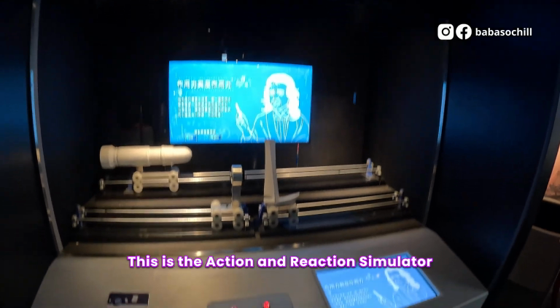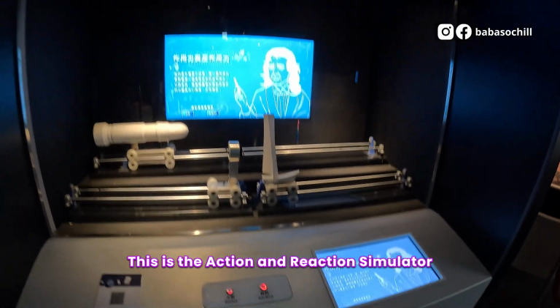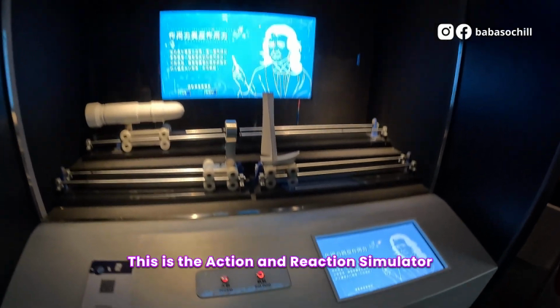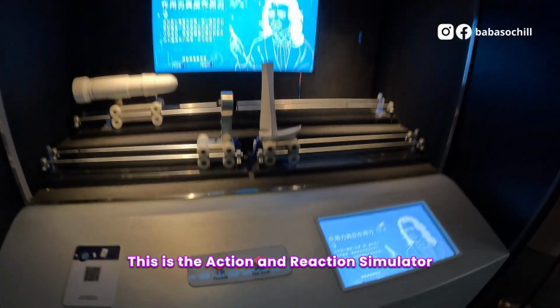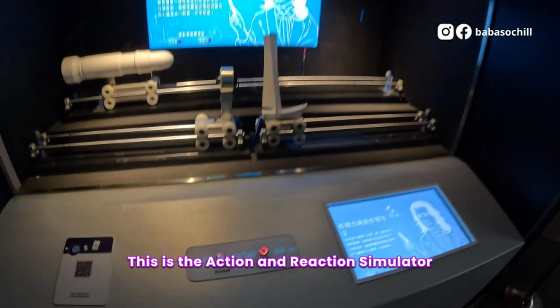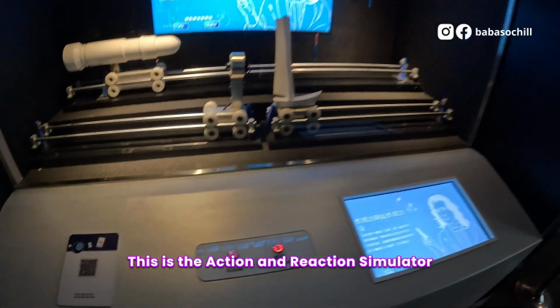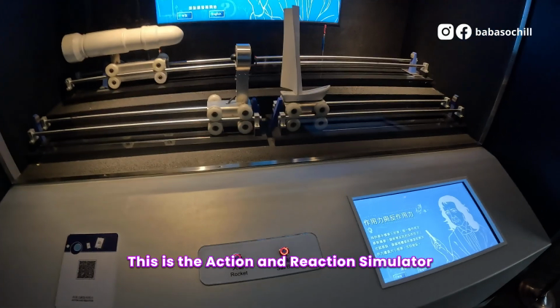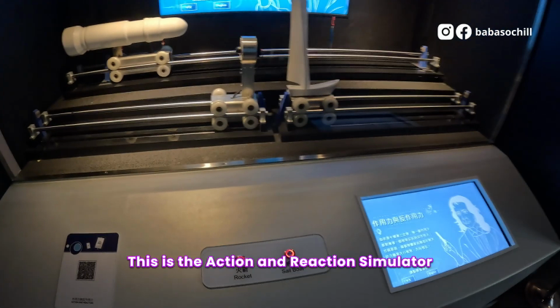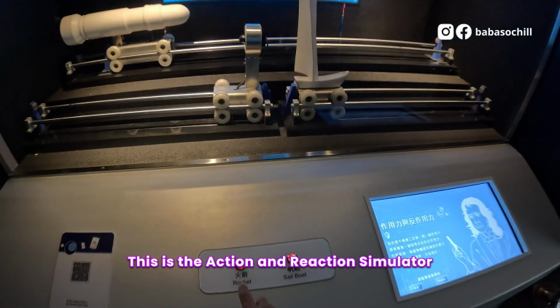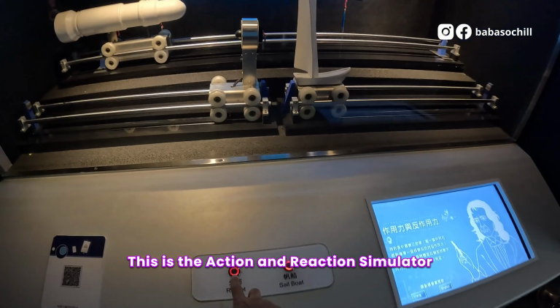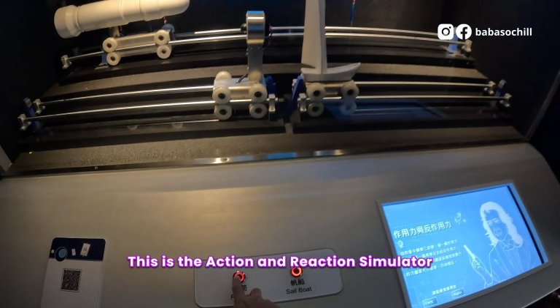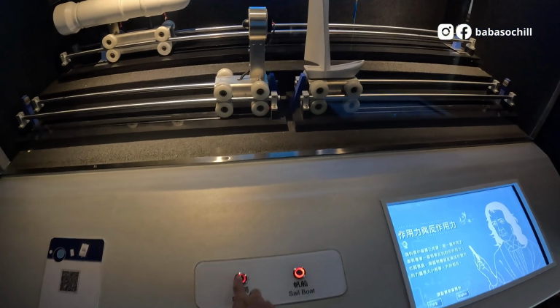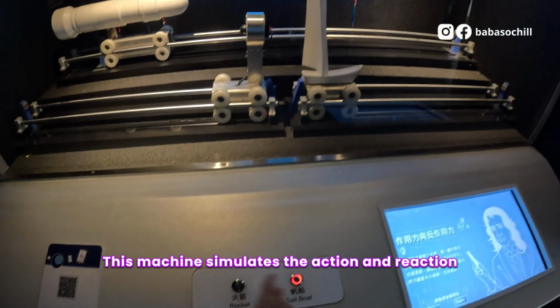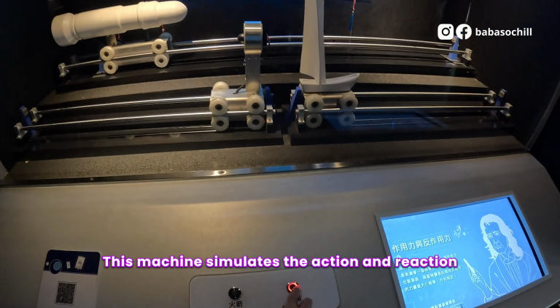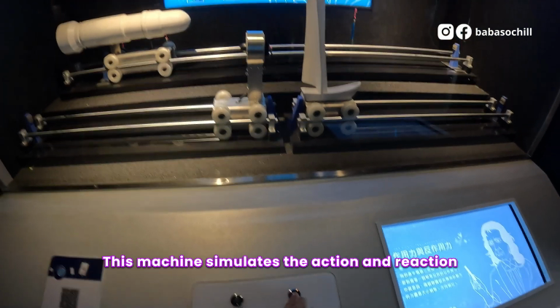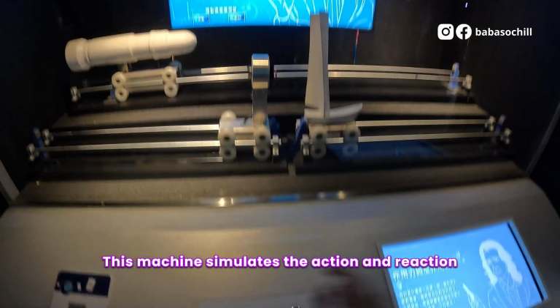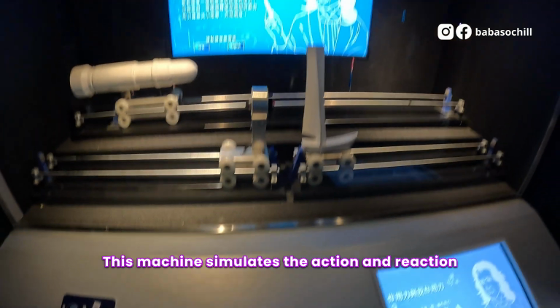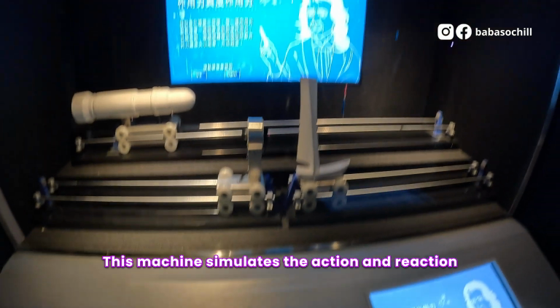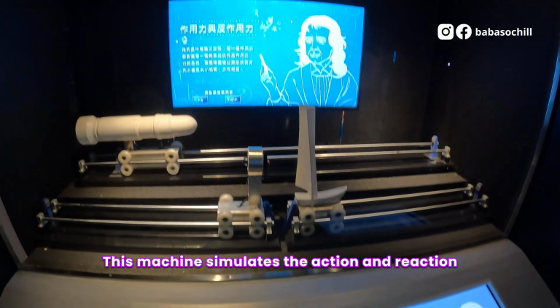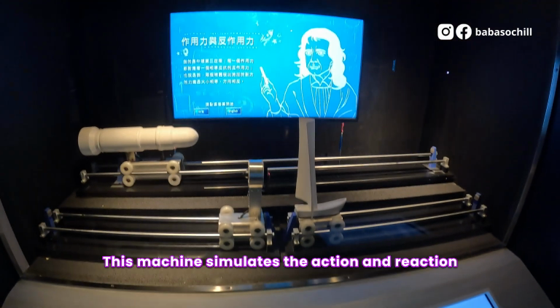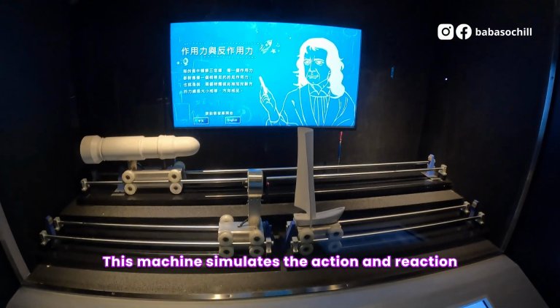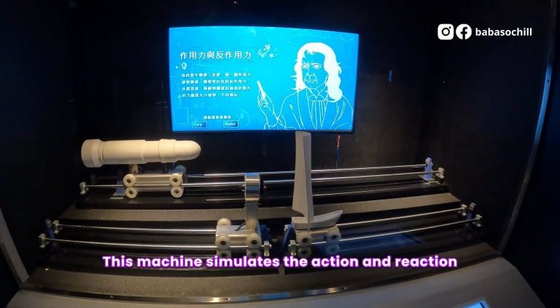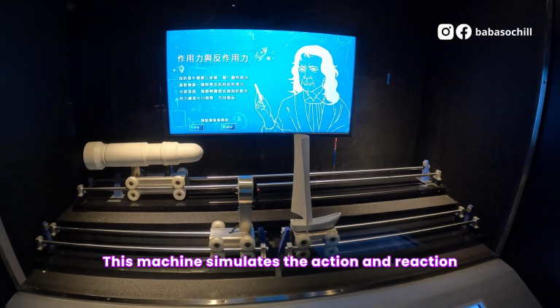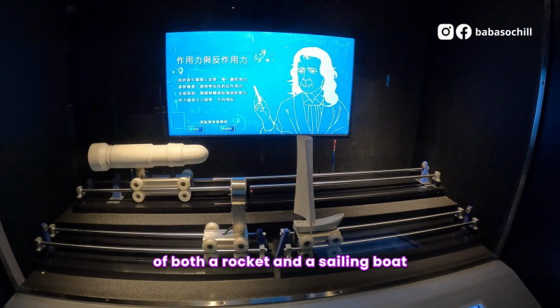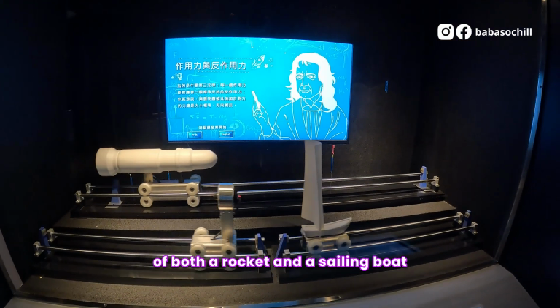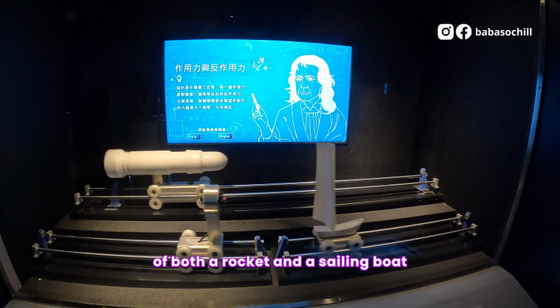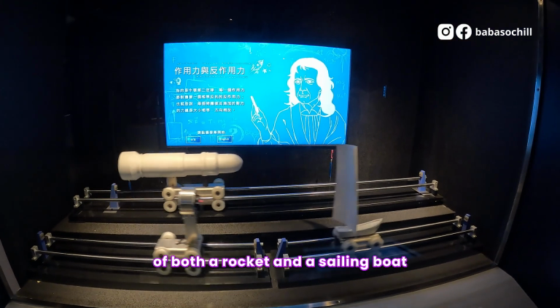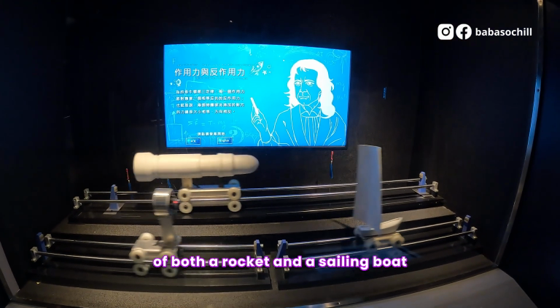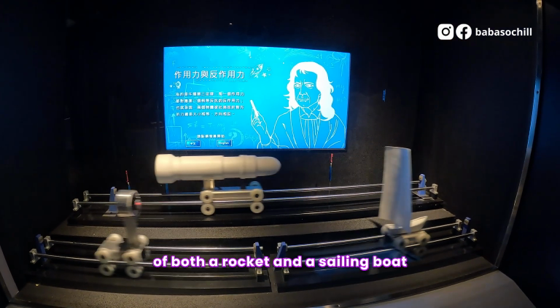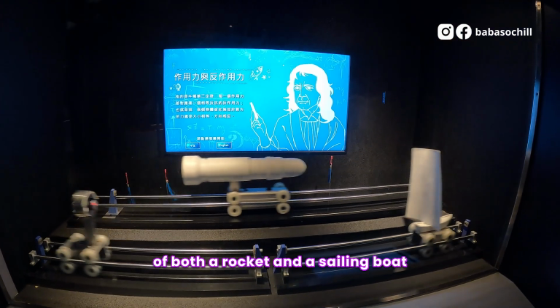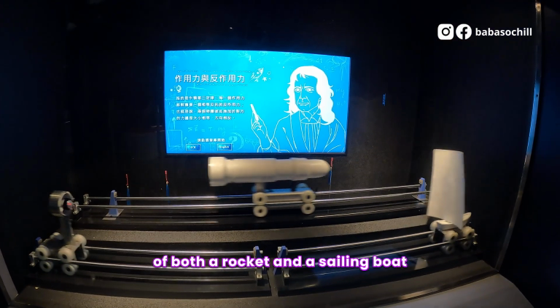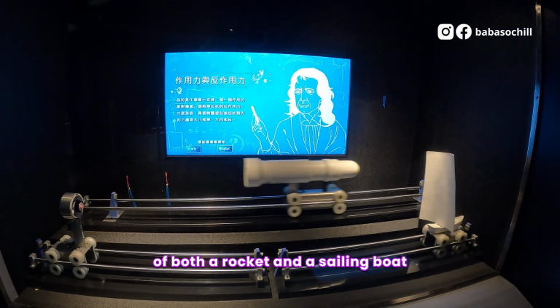This is the Action and Reaction Simulator. This machine simulates the action and reaction of both a rocket and a sailing boat.